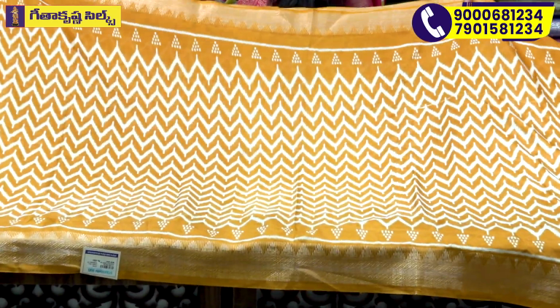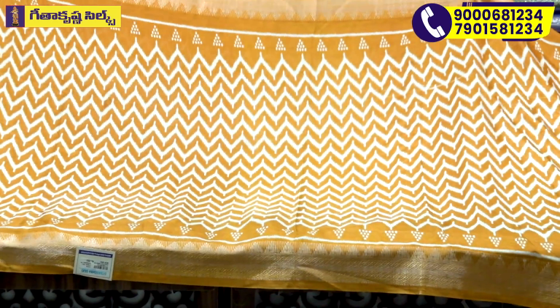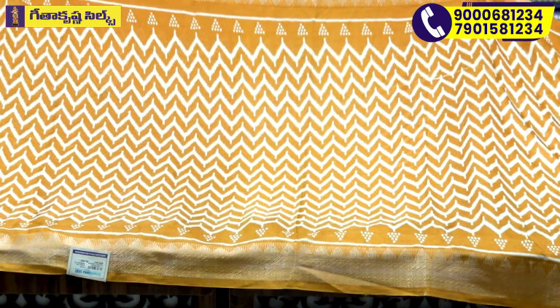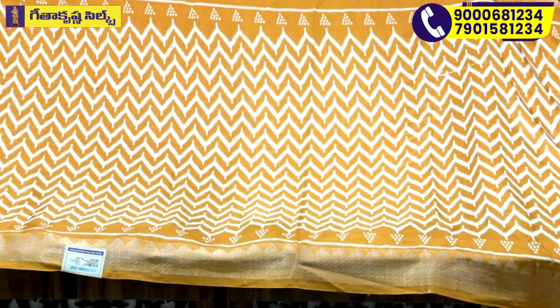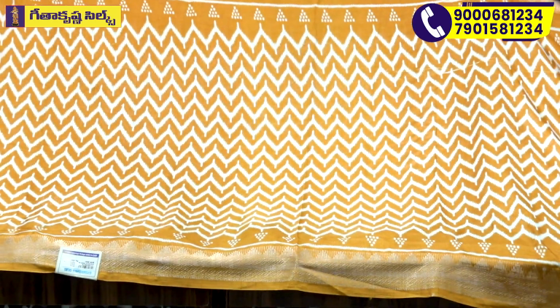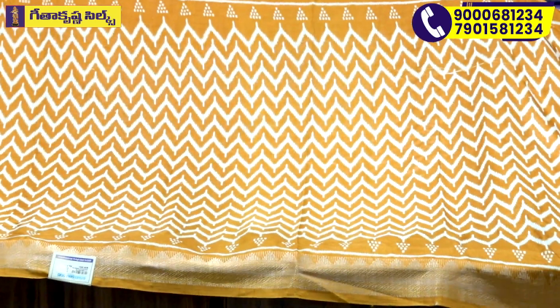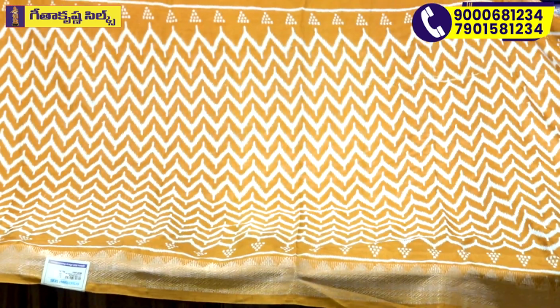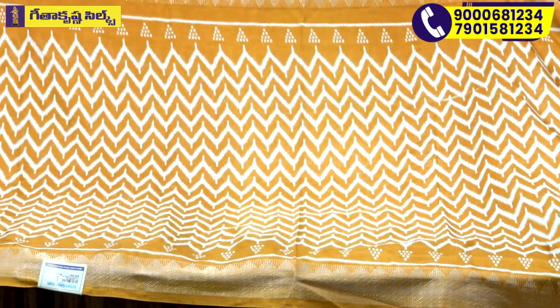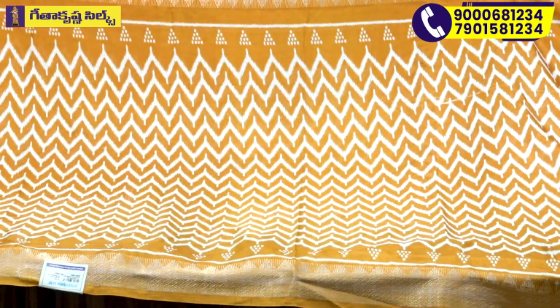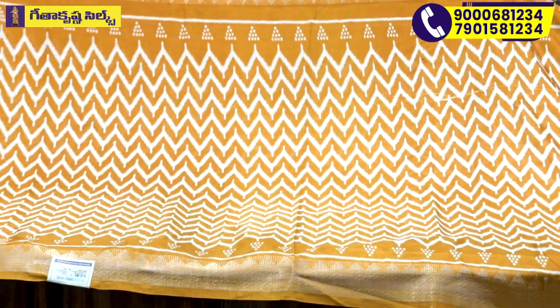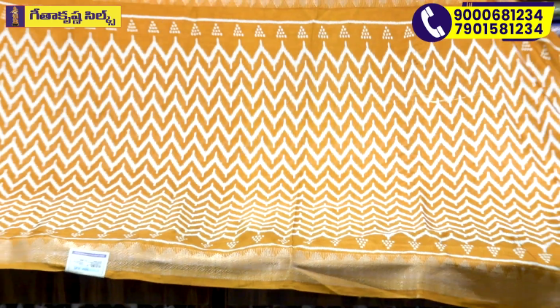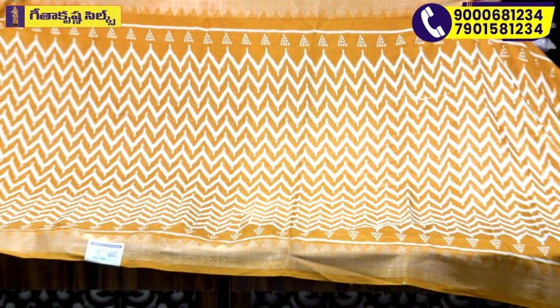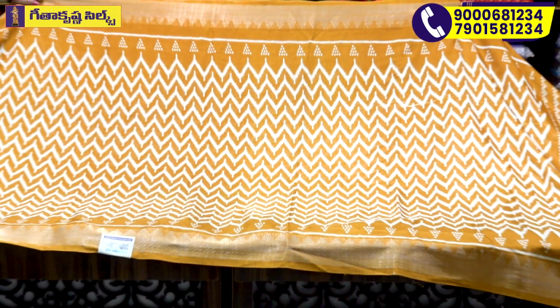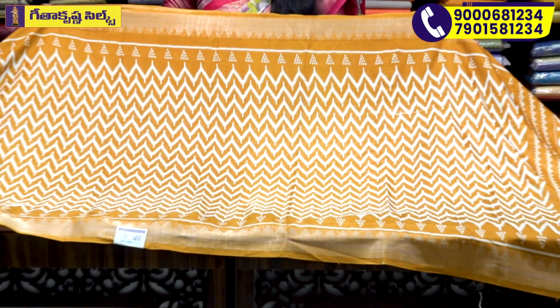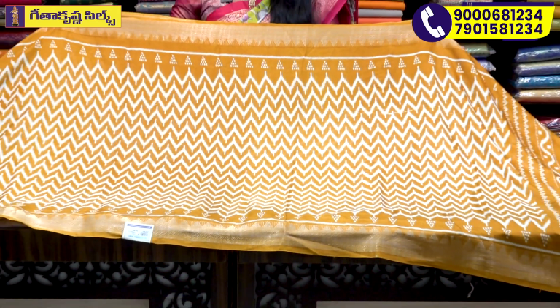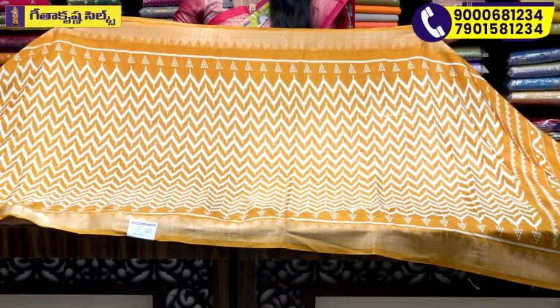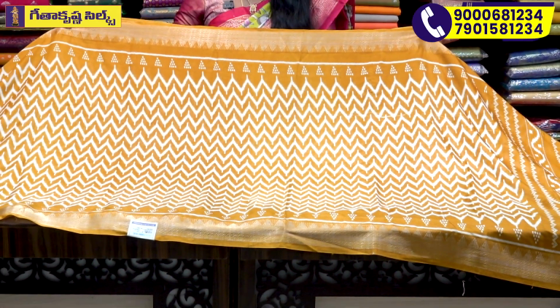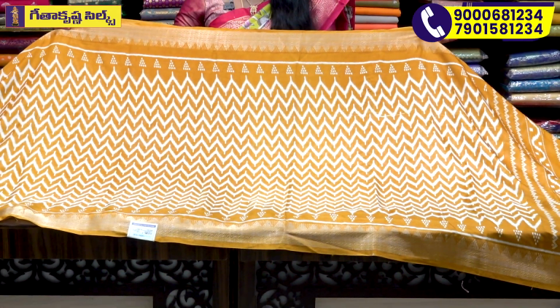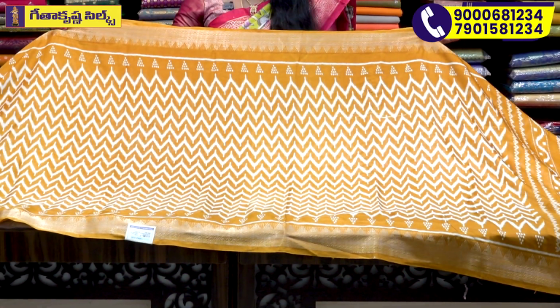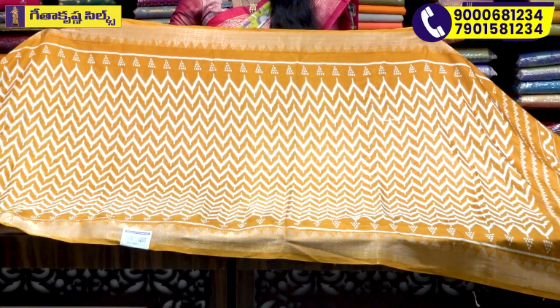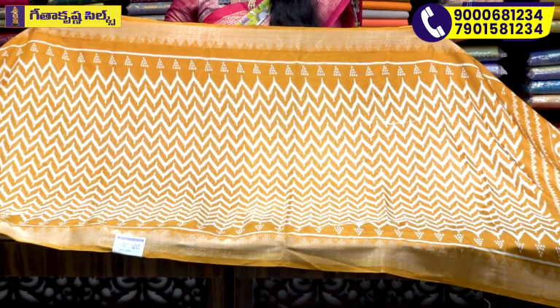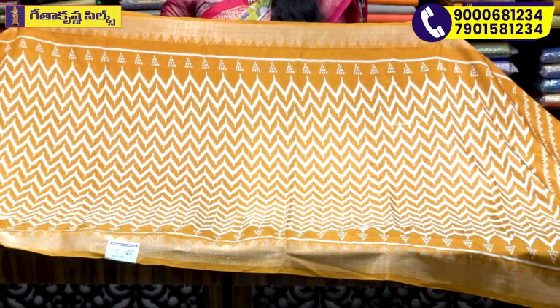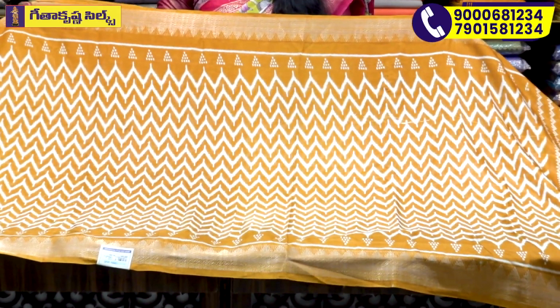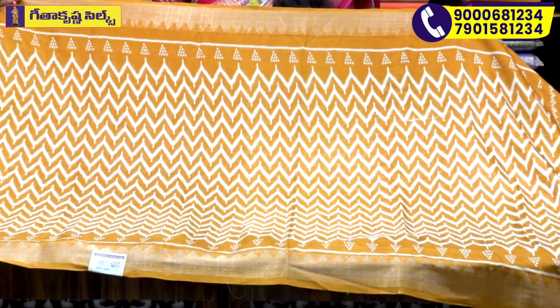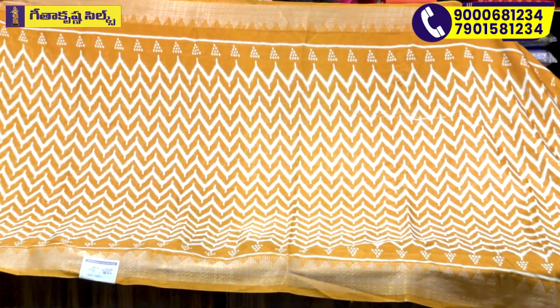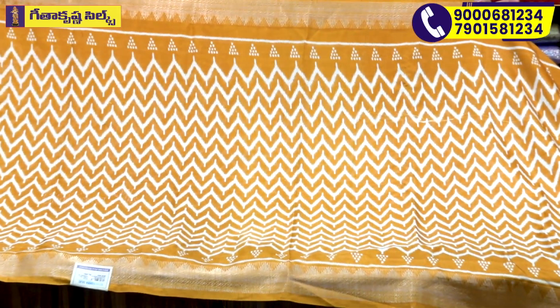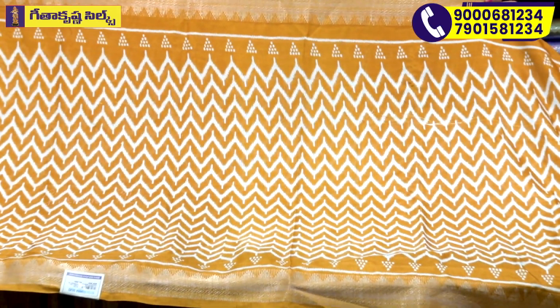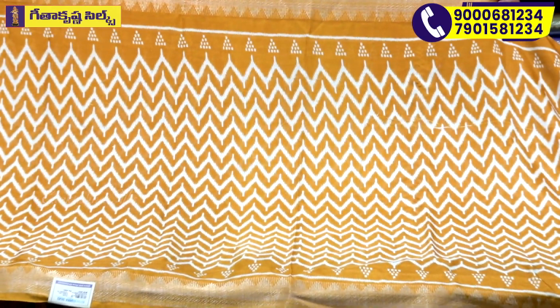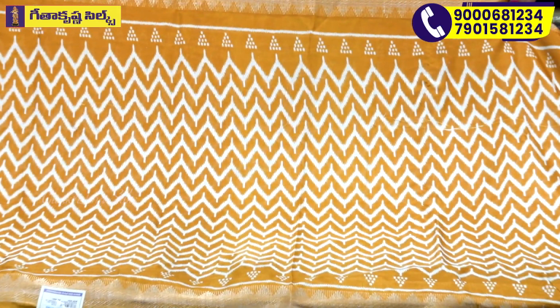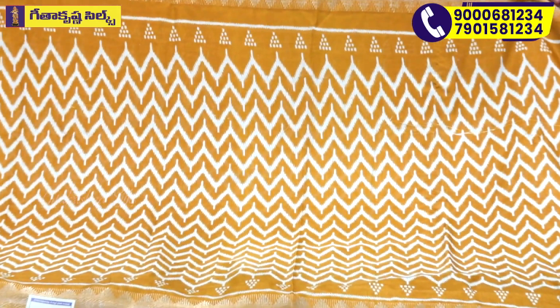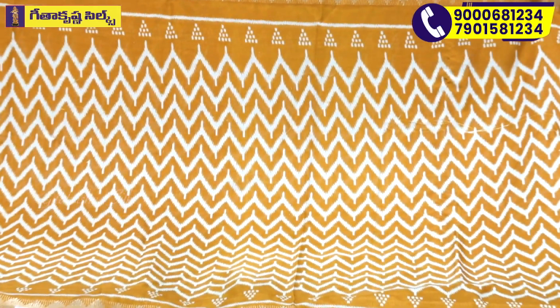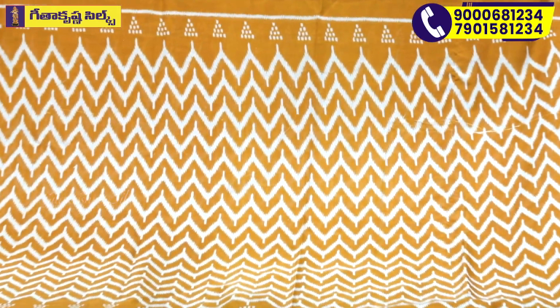We have to choose the mustard color combination. We also have to choose the saree color.